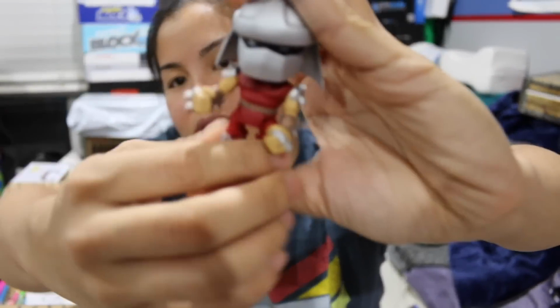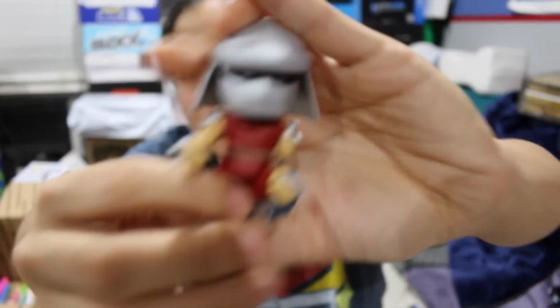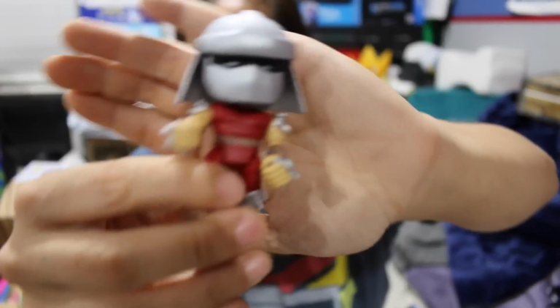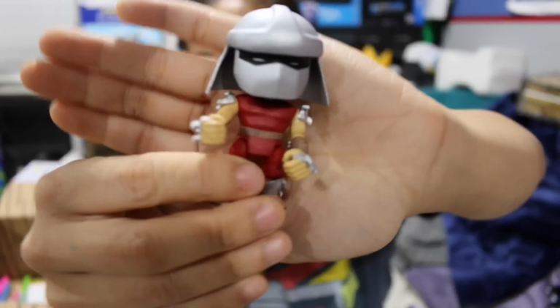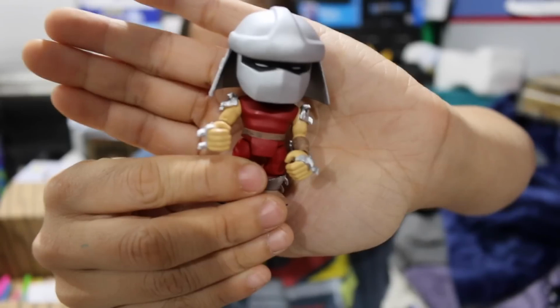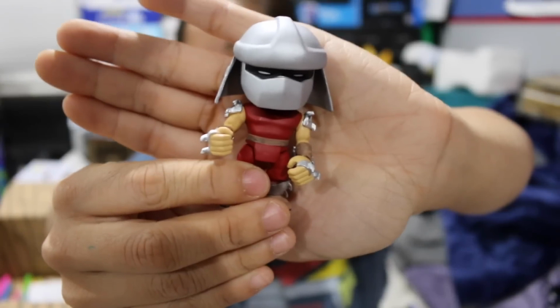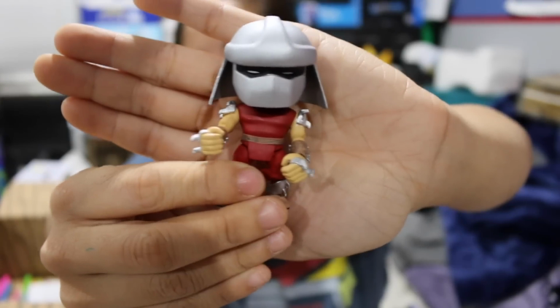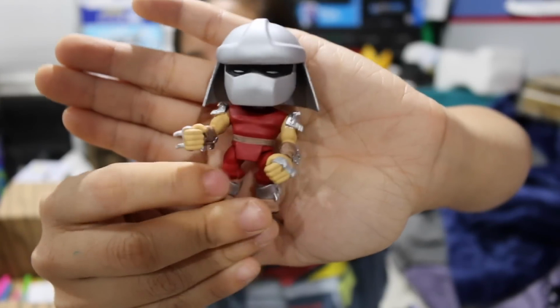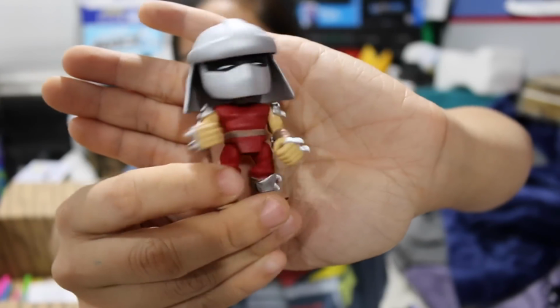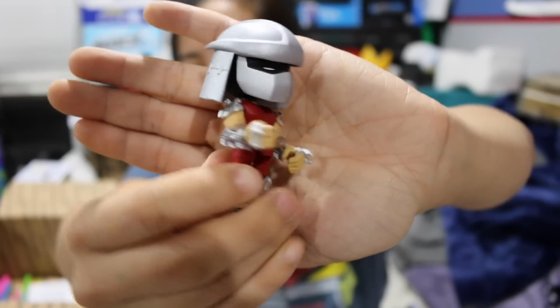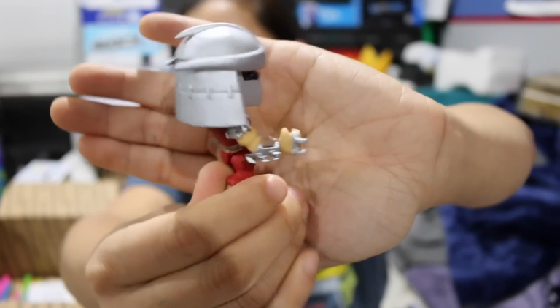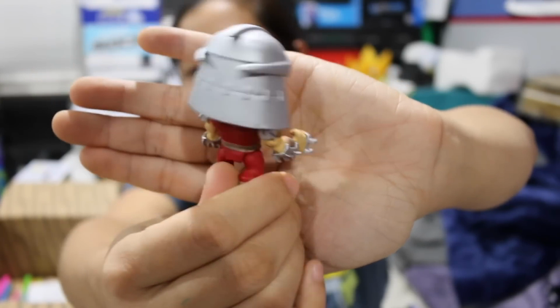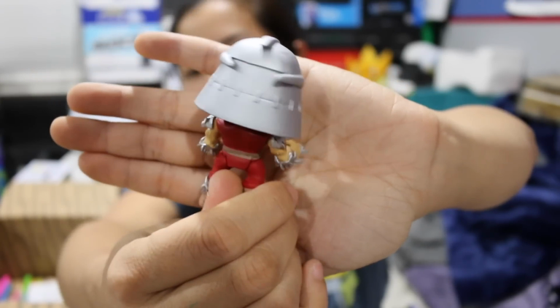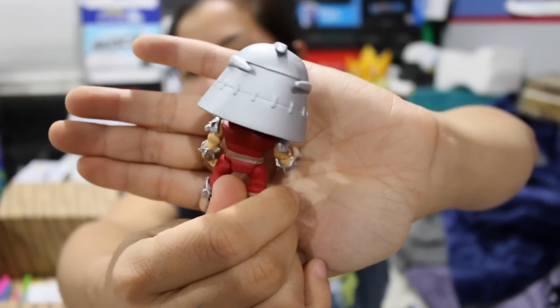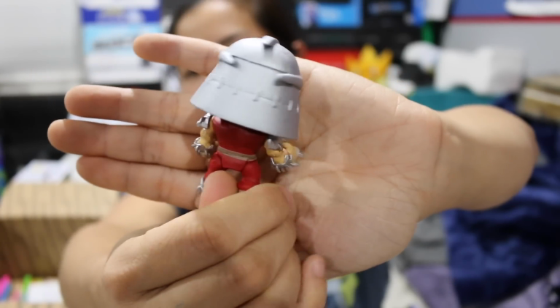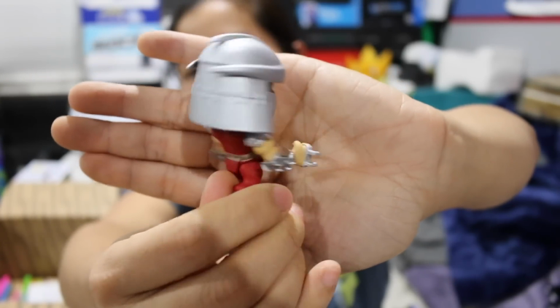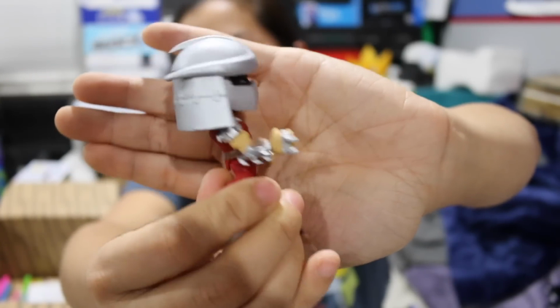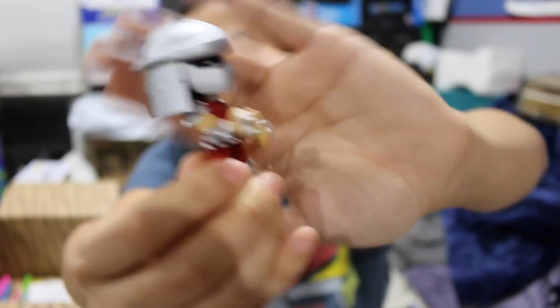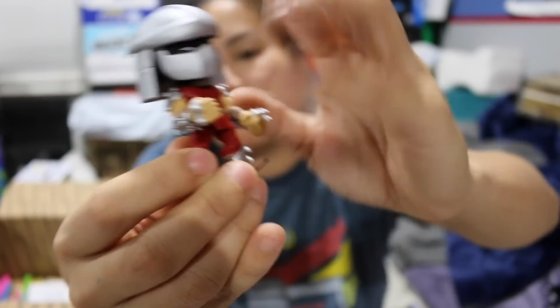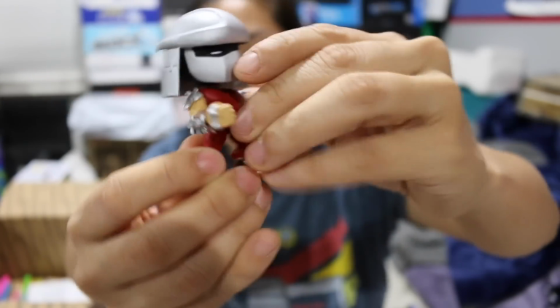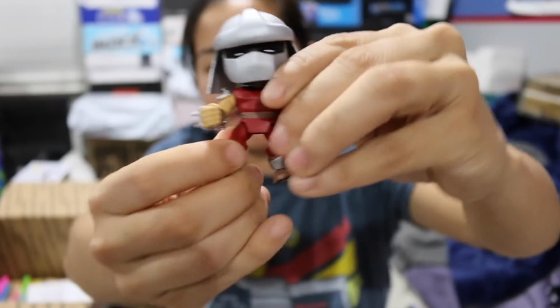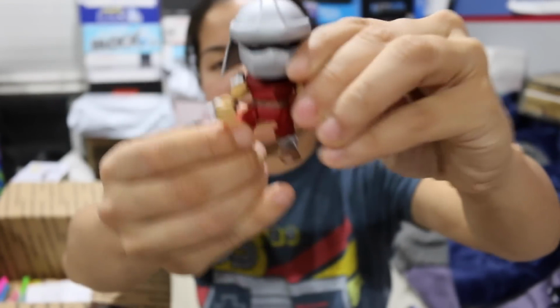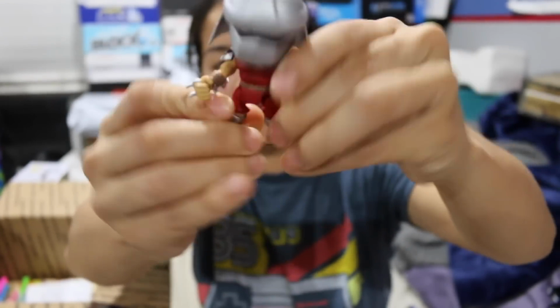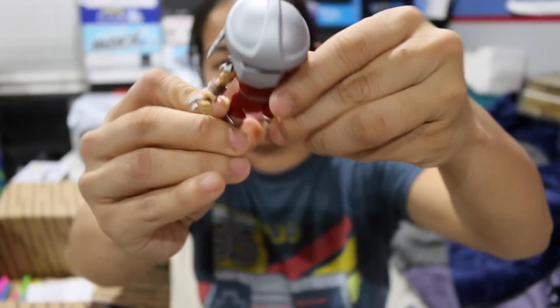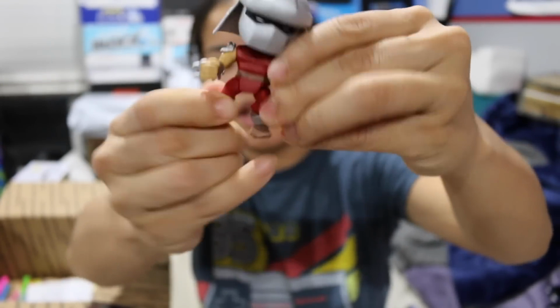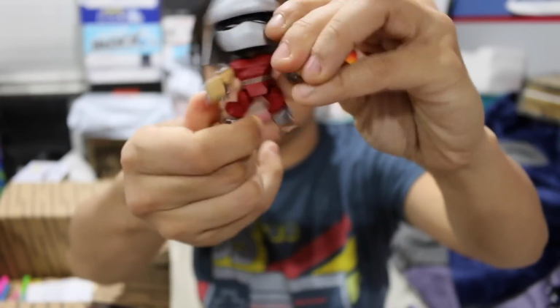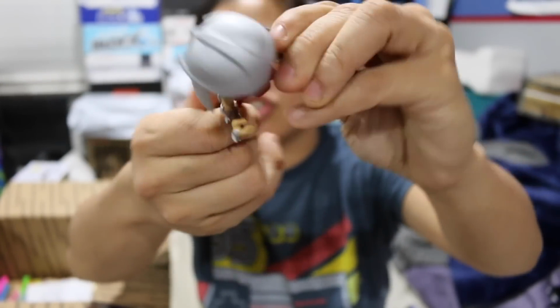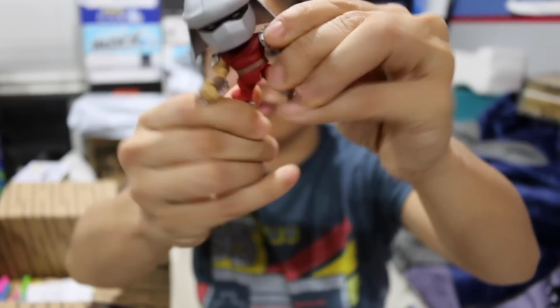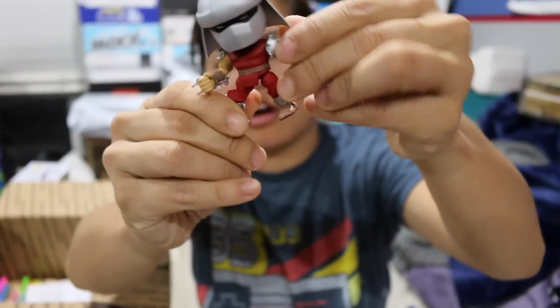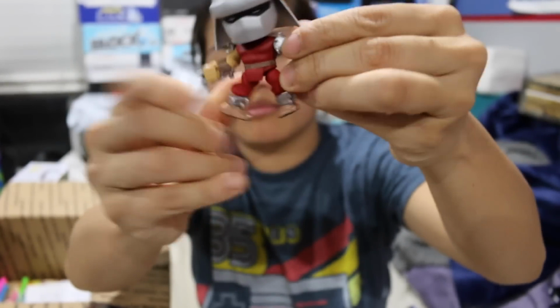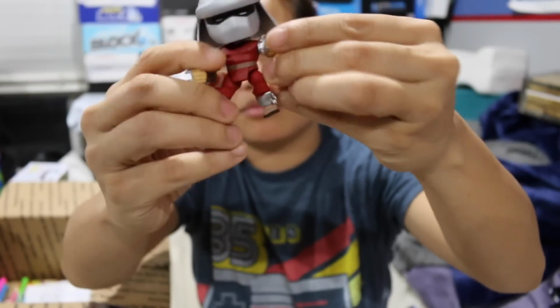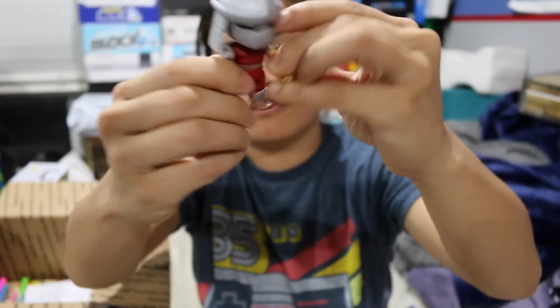Can you kind of see him? Anyways, that's what he looks like. Very, very cool. His arms move, his joints move.